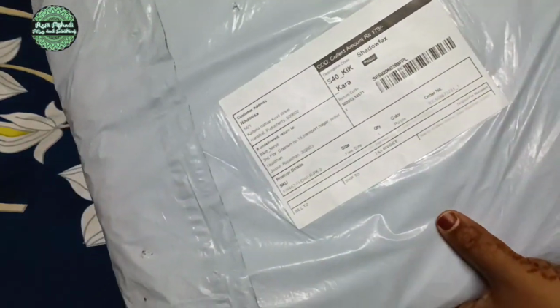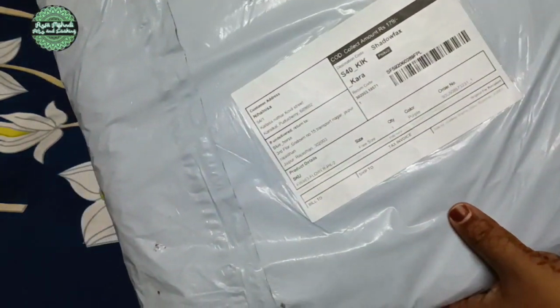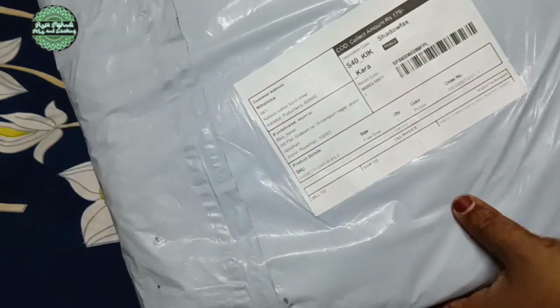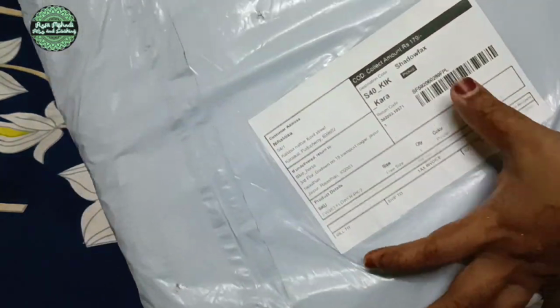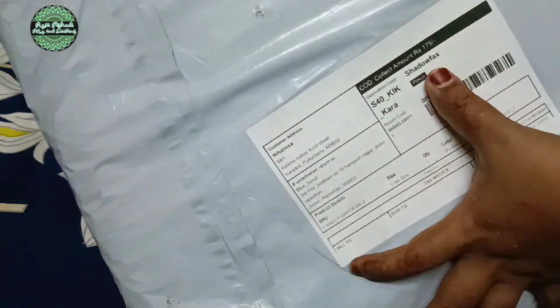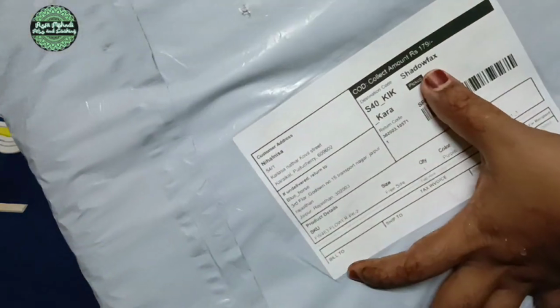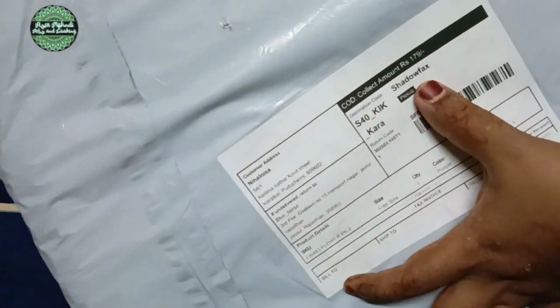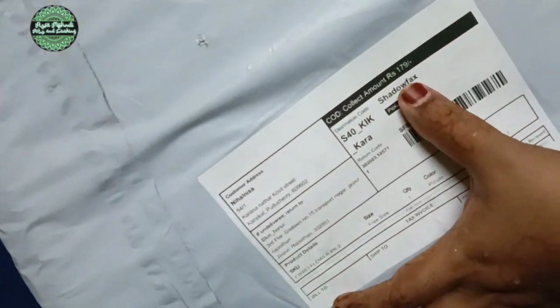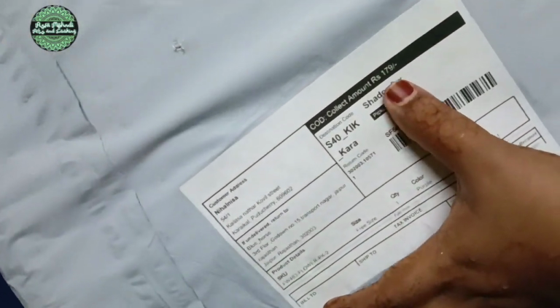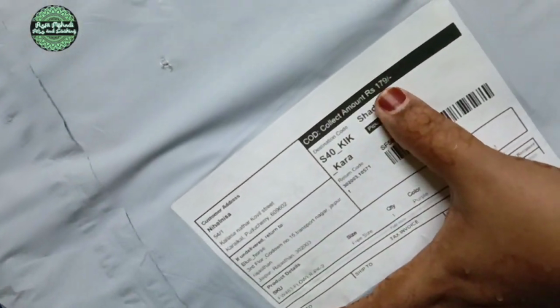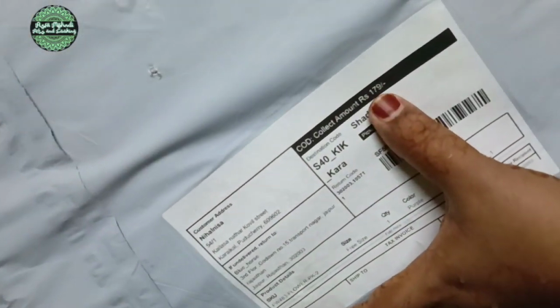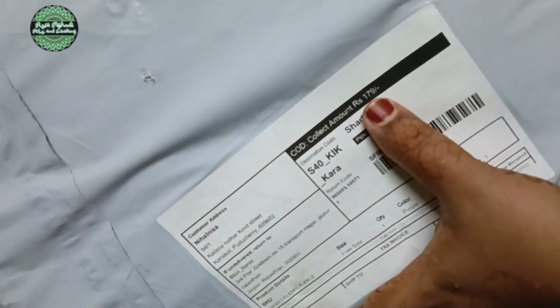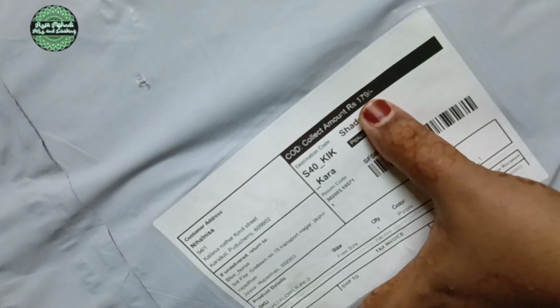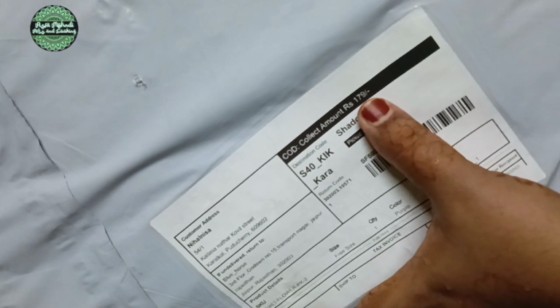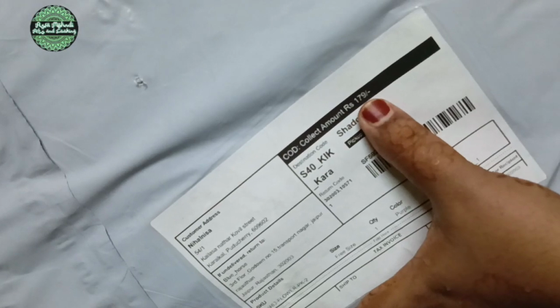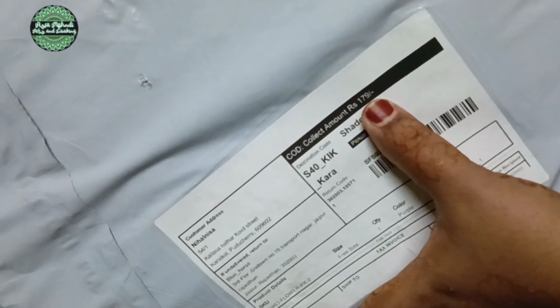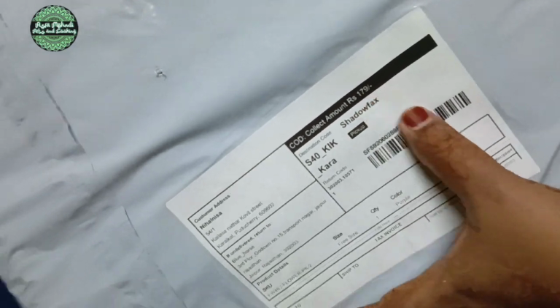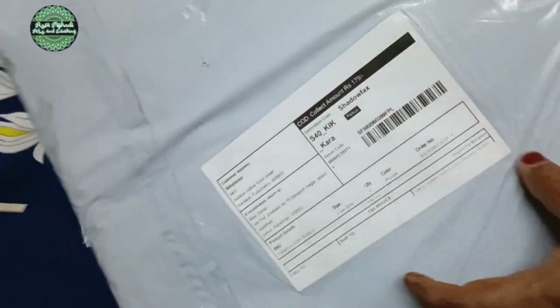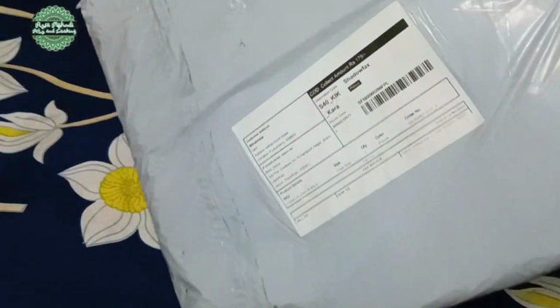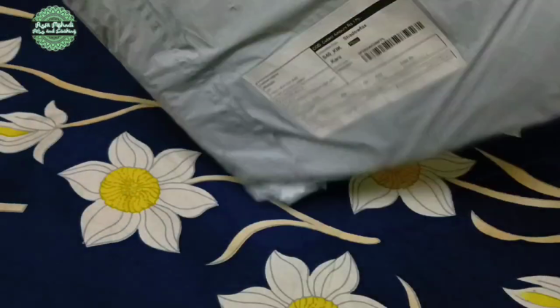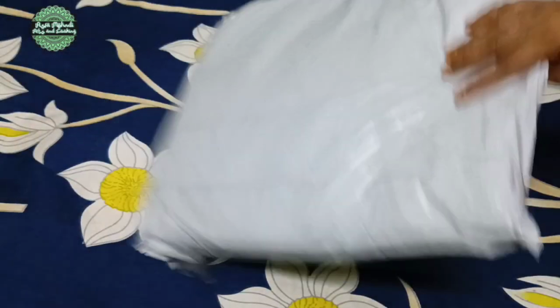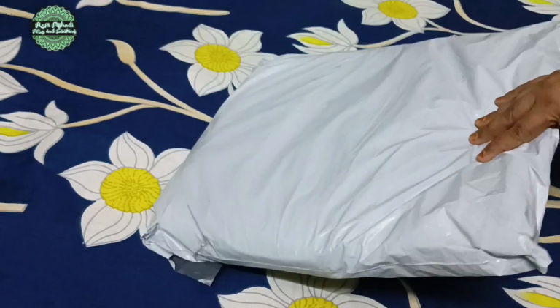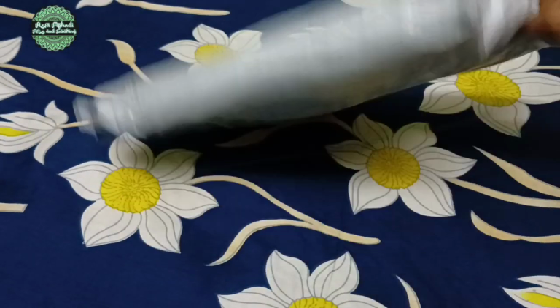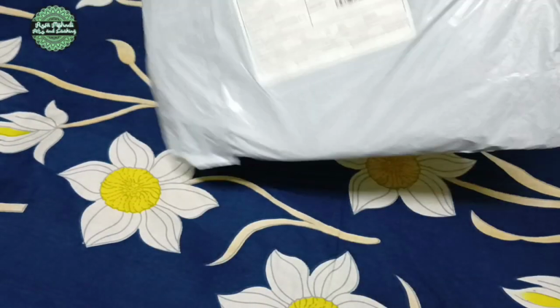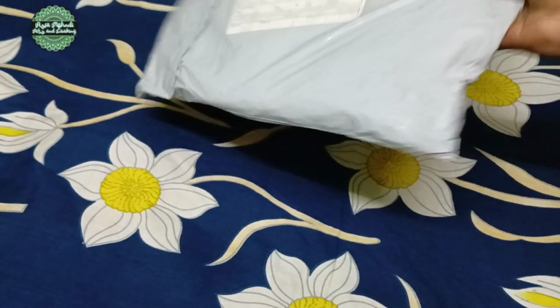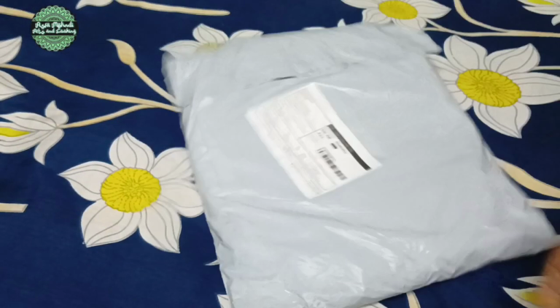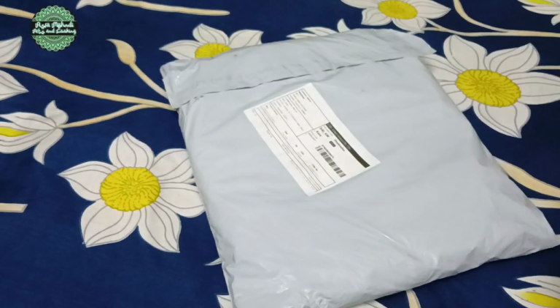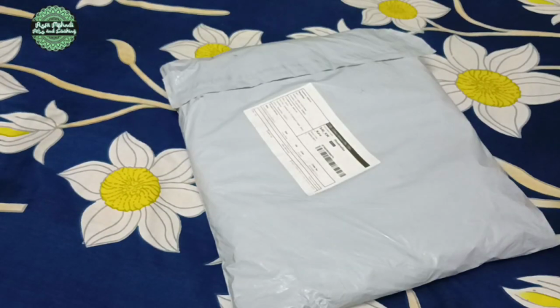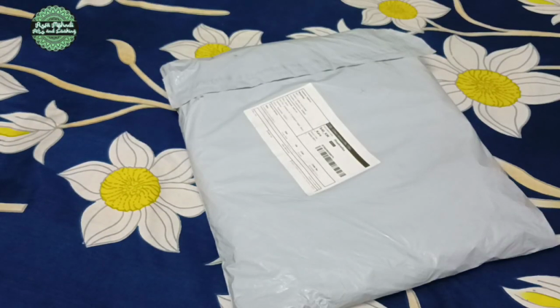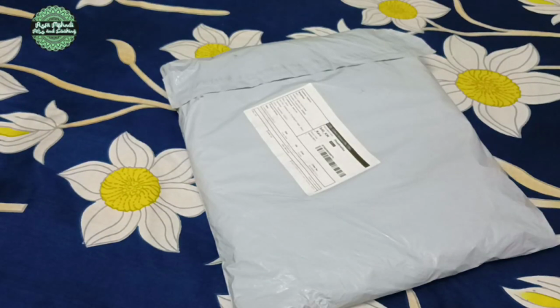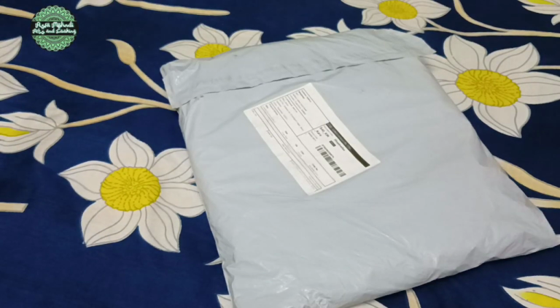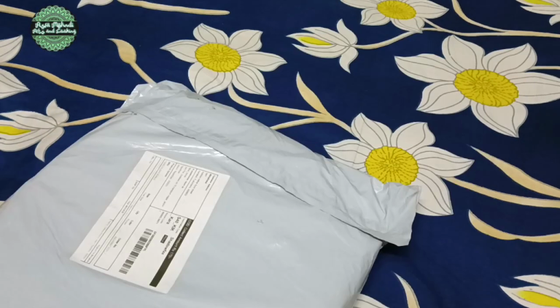I have a laundry bag from Meesho. The rate is 180.